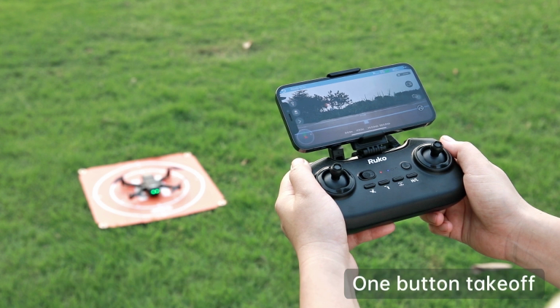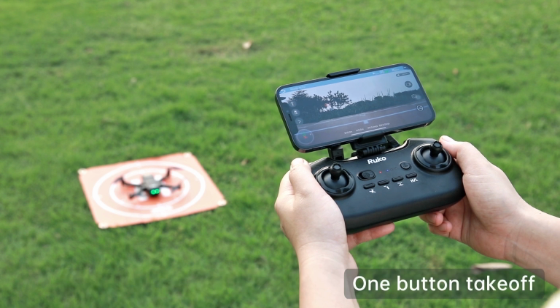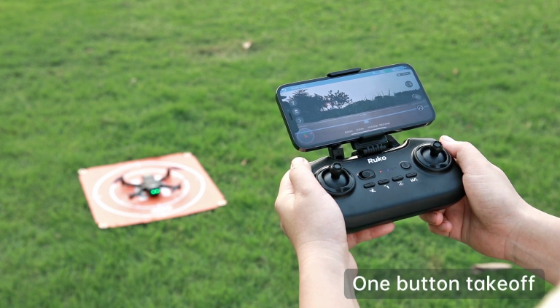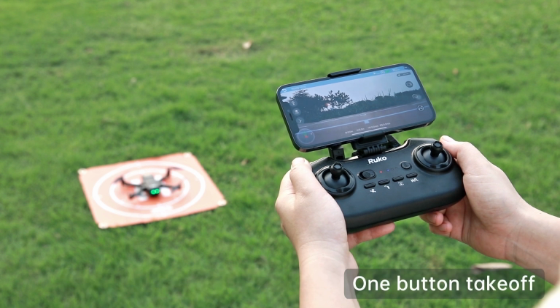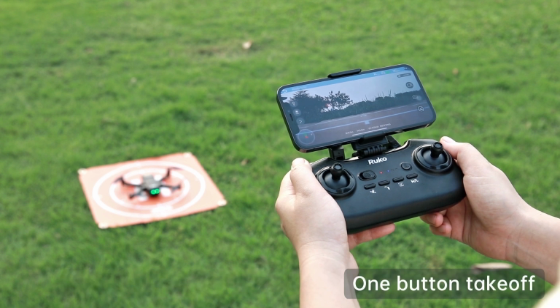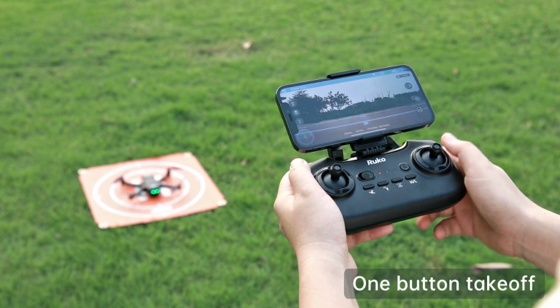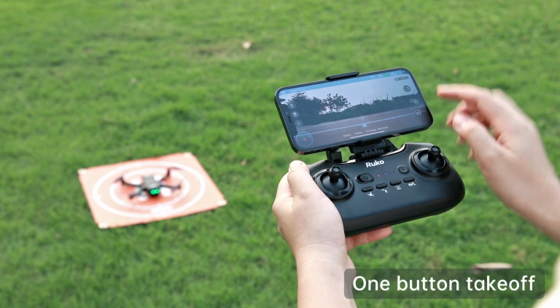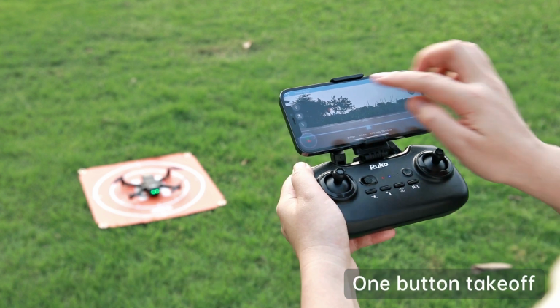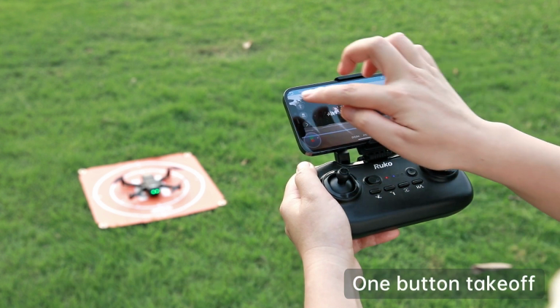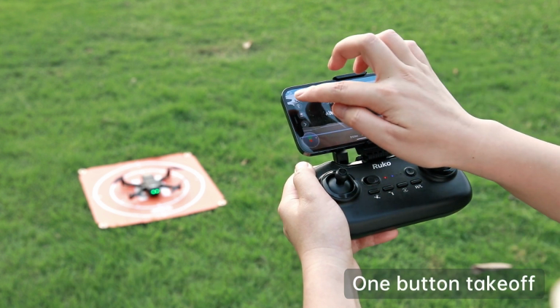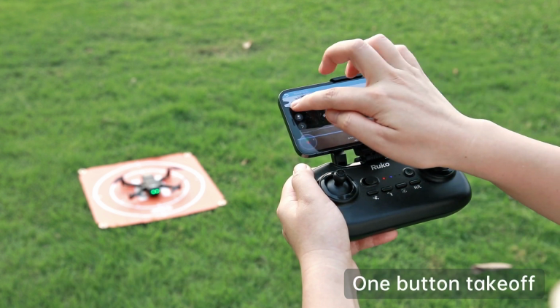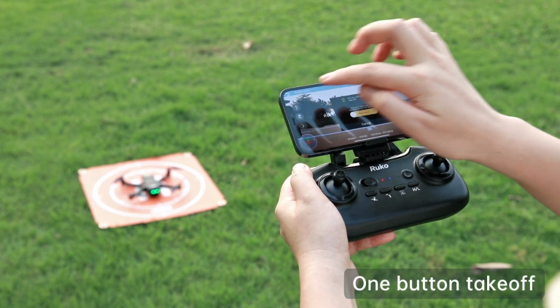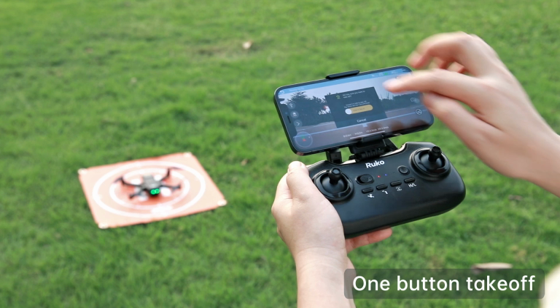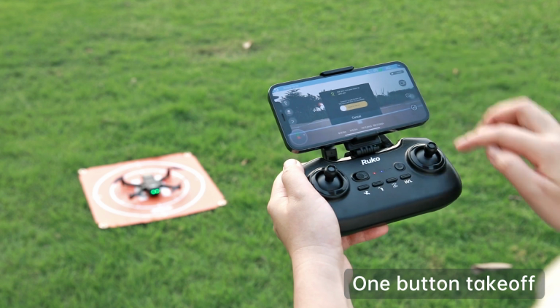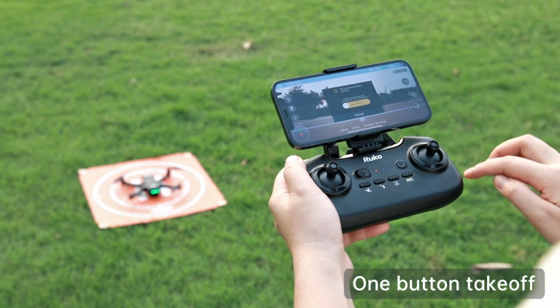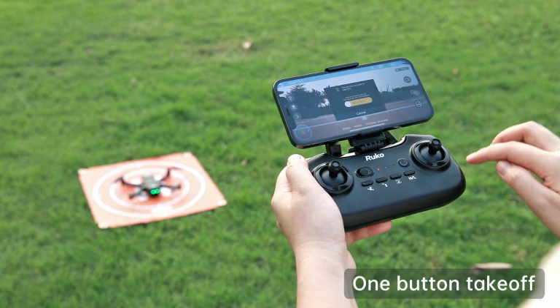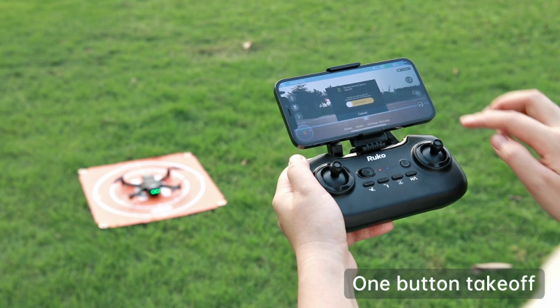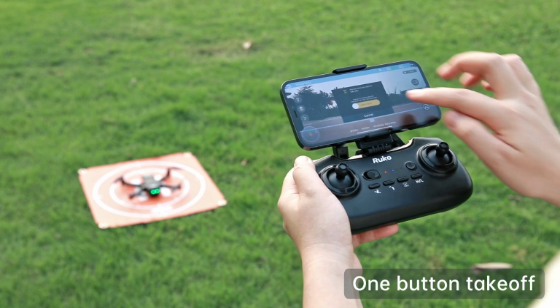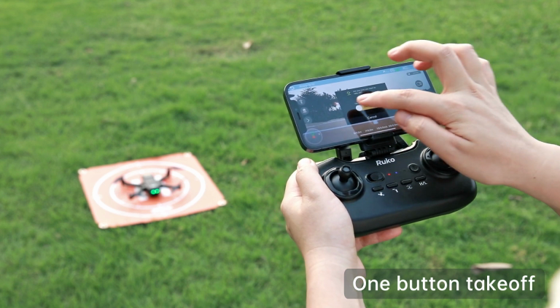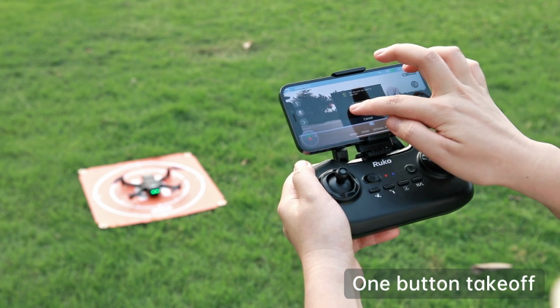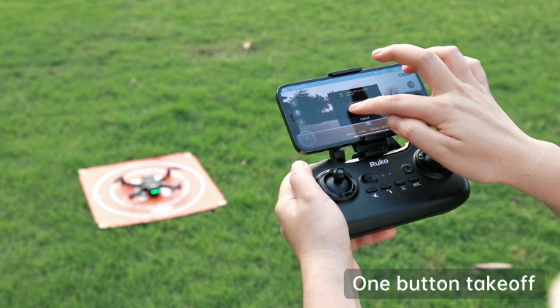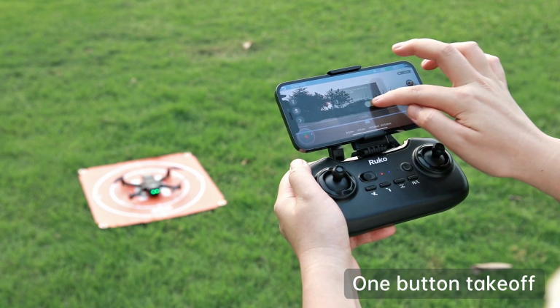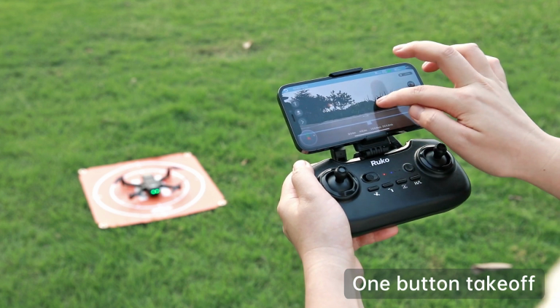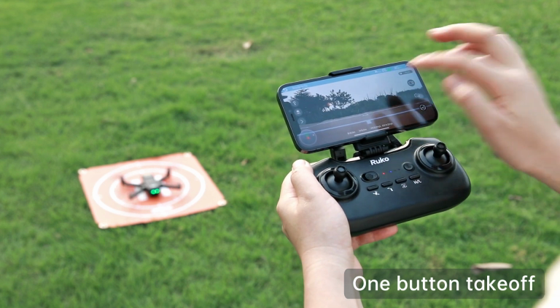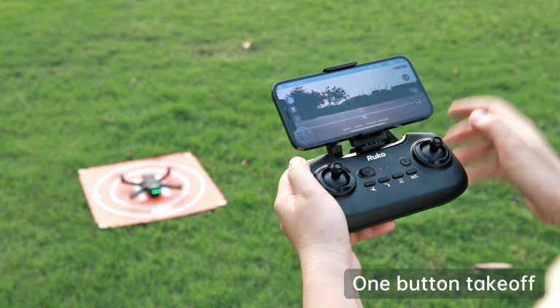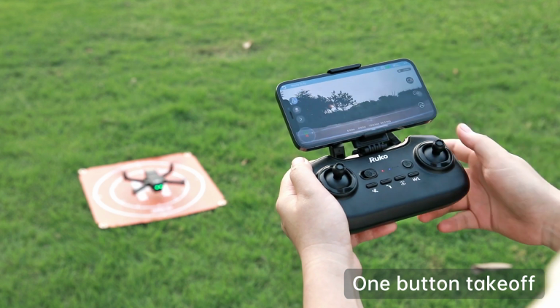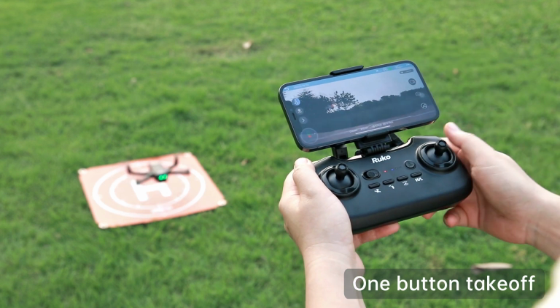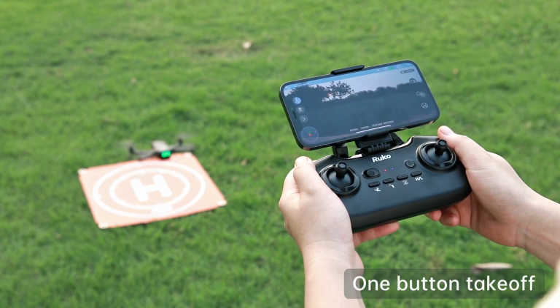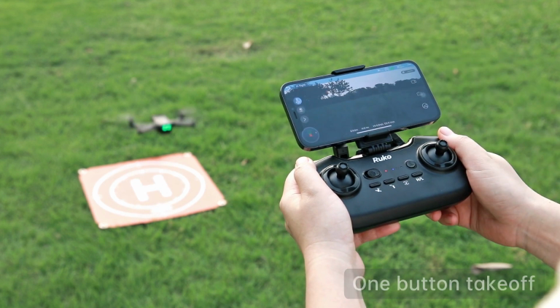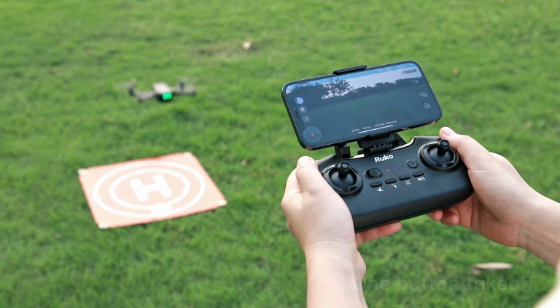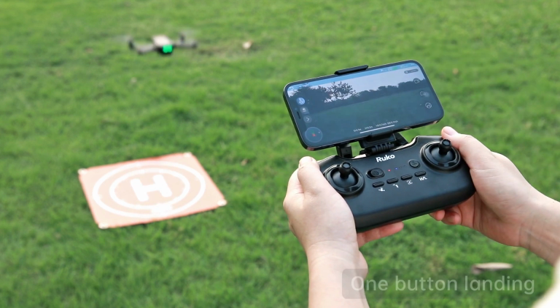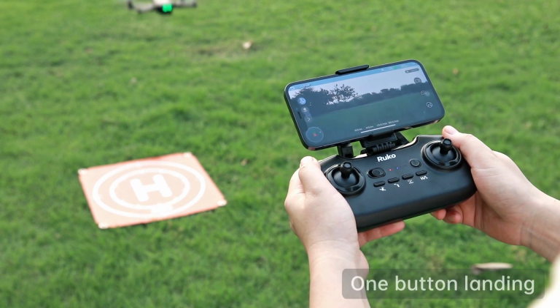Tap the take-off button on the app and slide to confirm. The drone takes off.